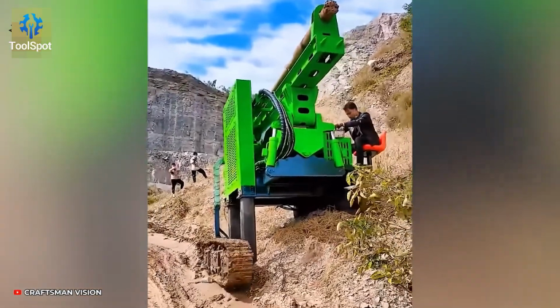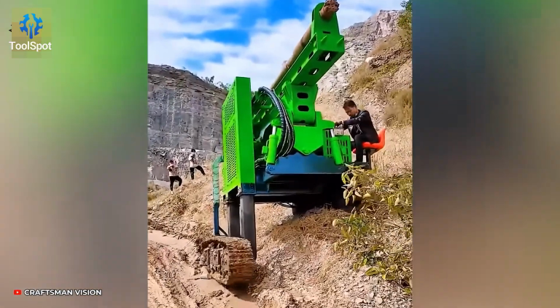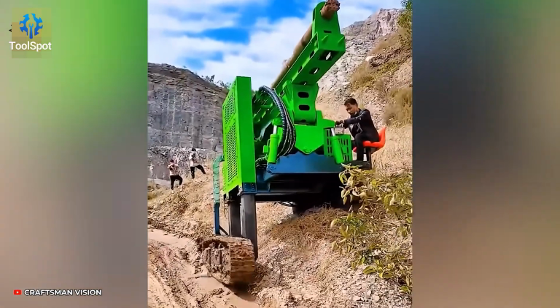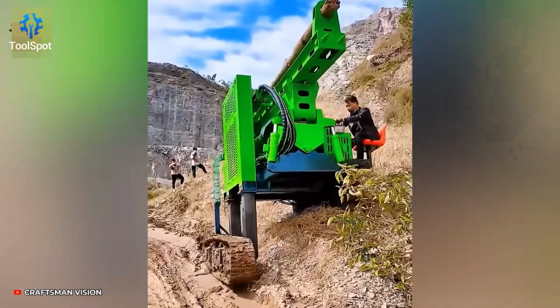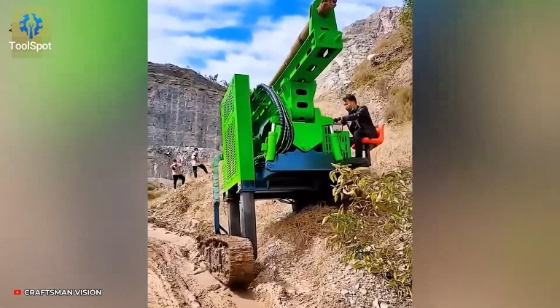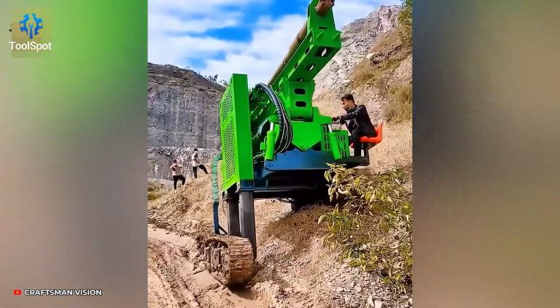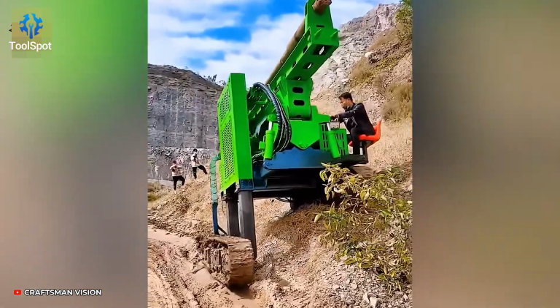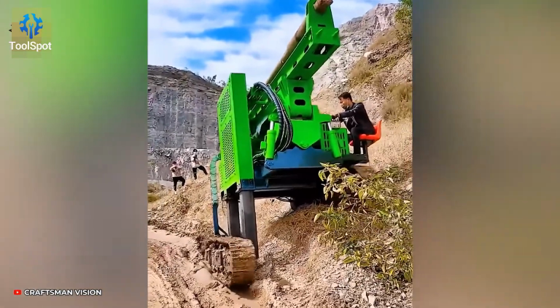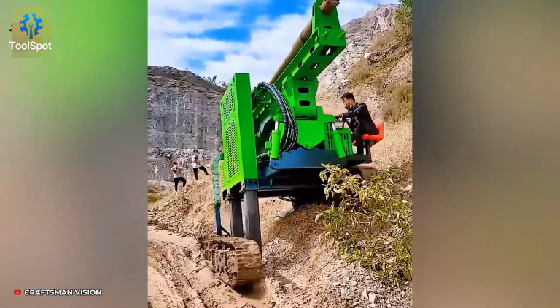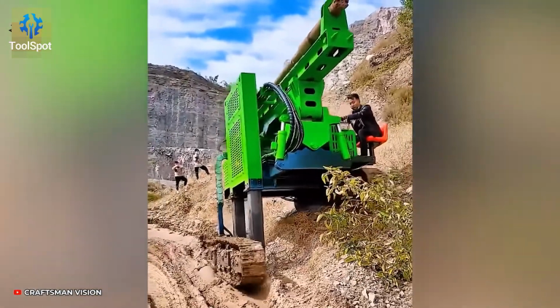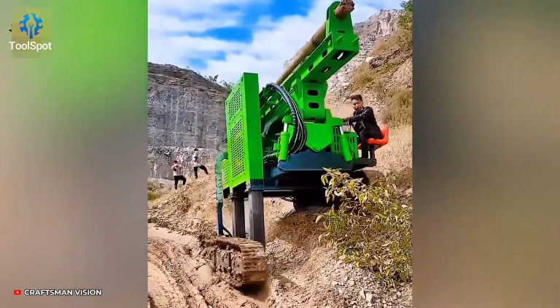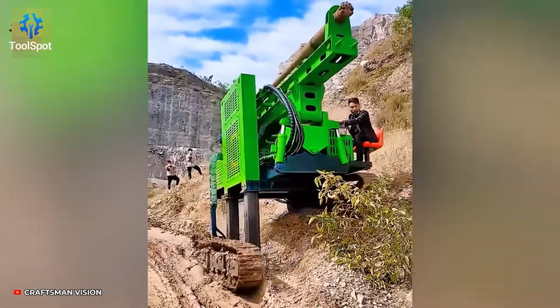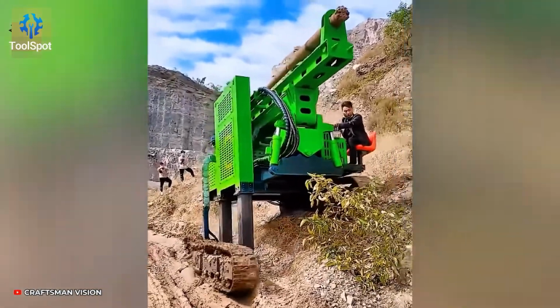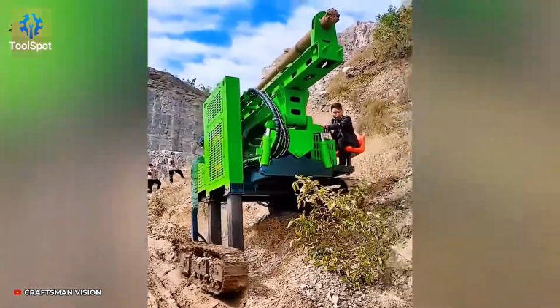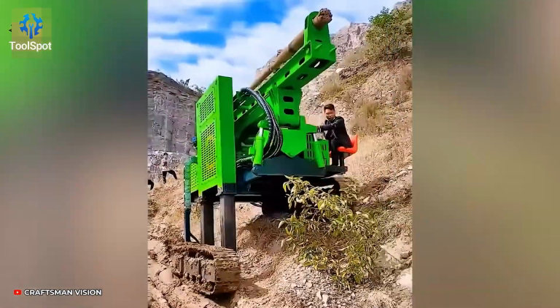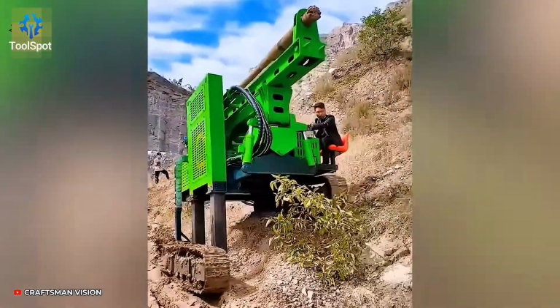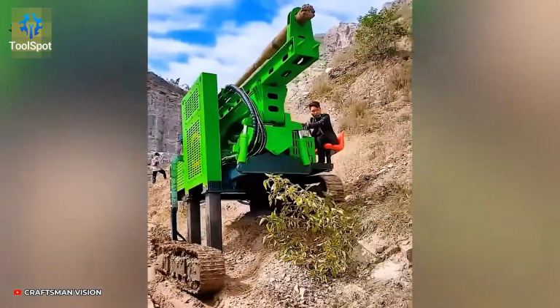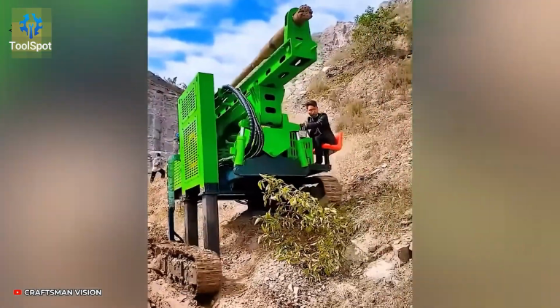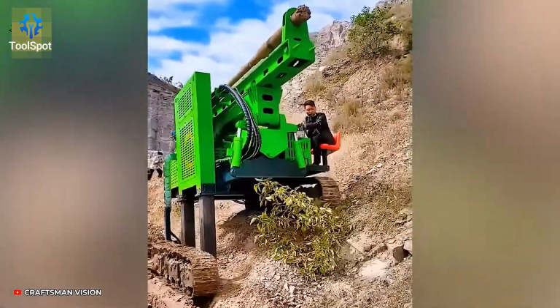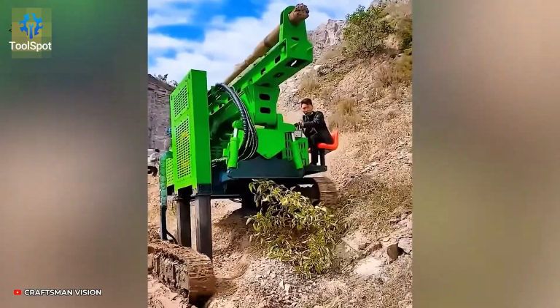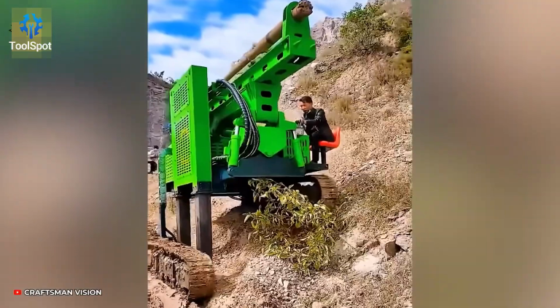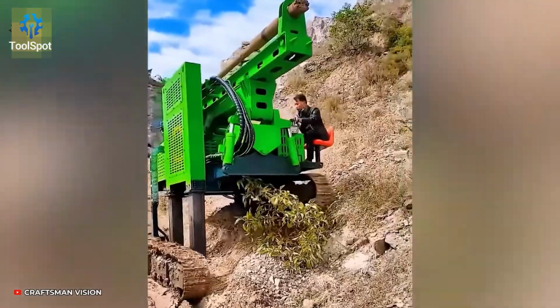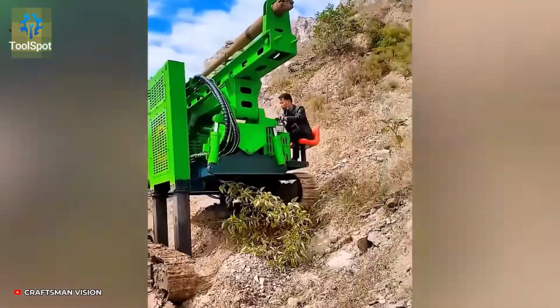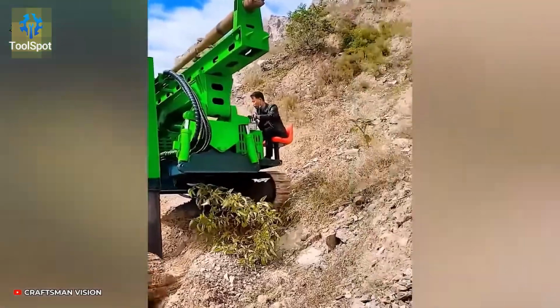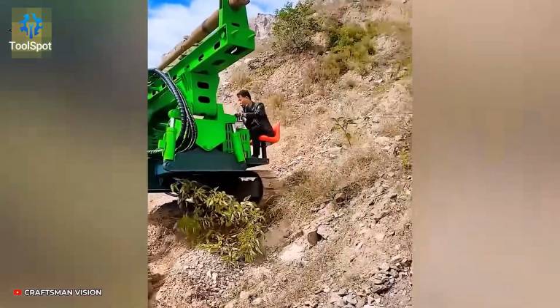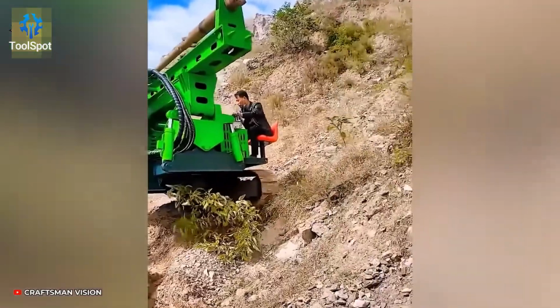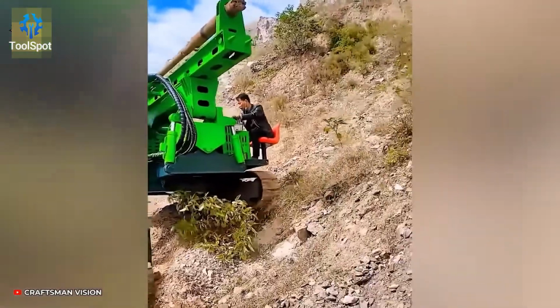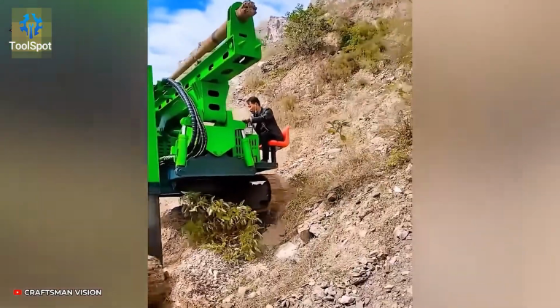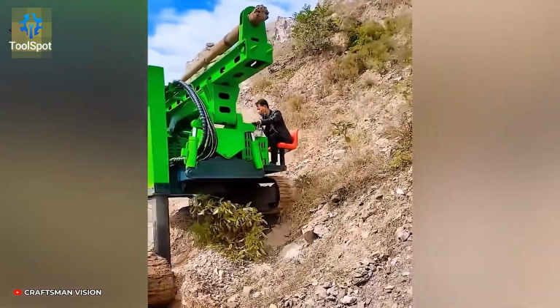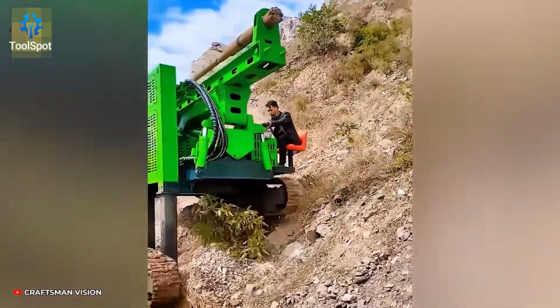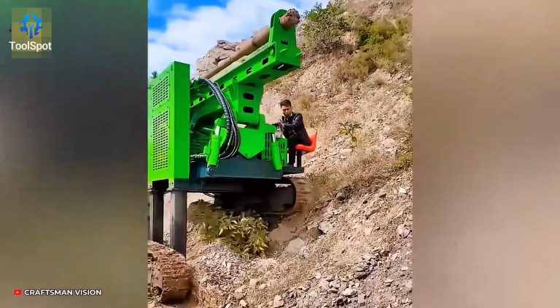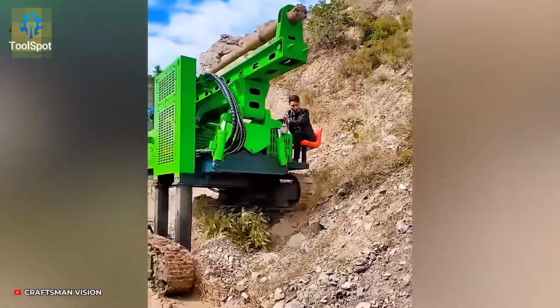Hillside builds? This unique pile driver handles uneven terrain with ease.